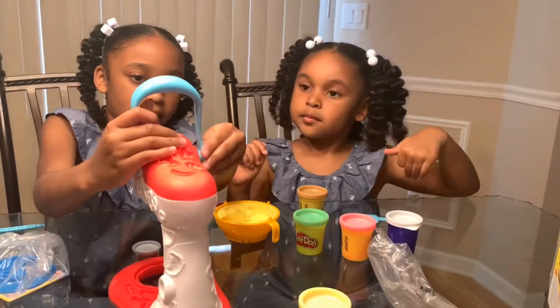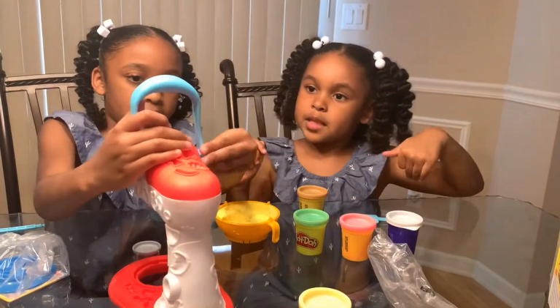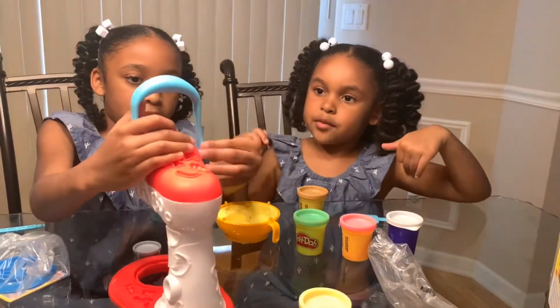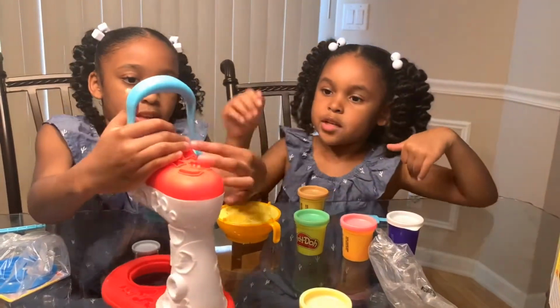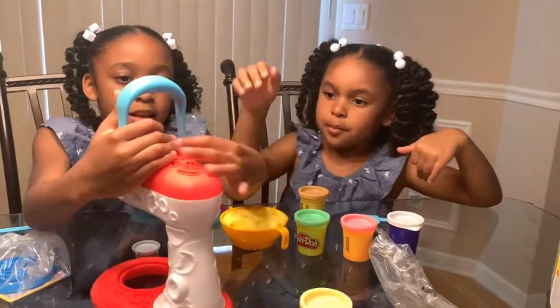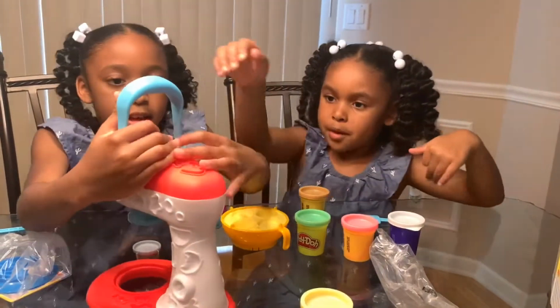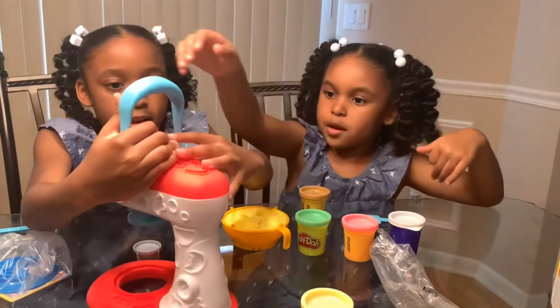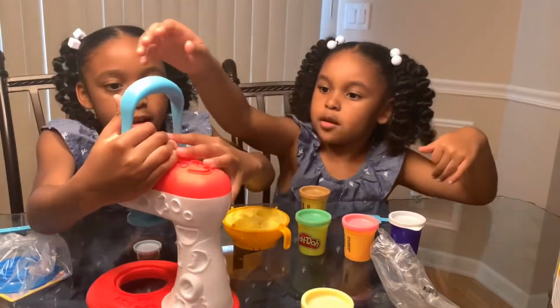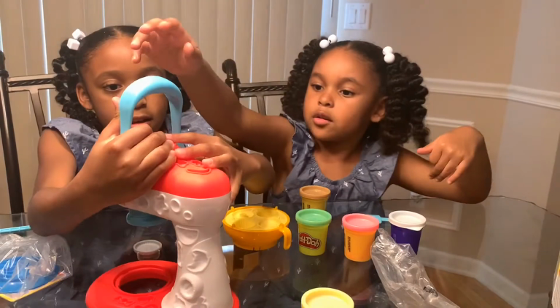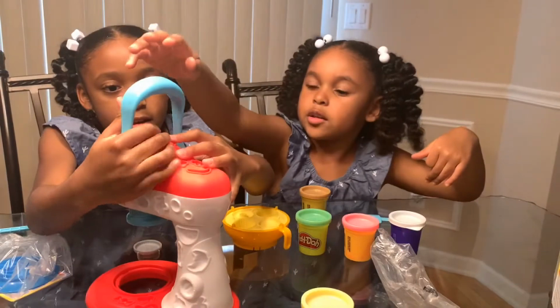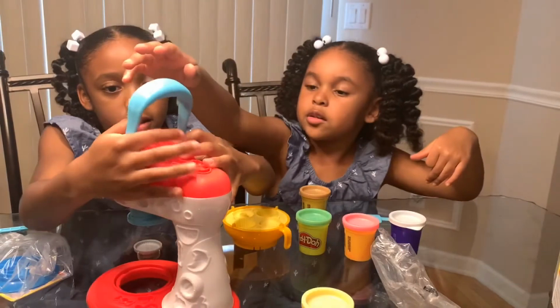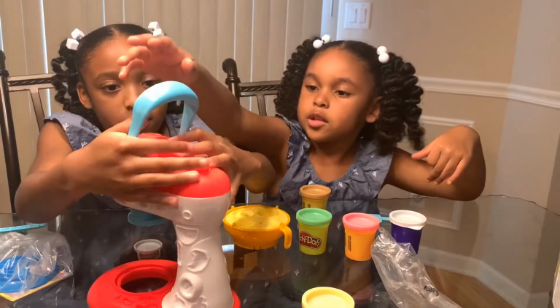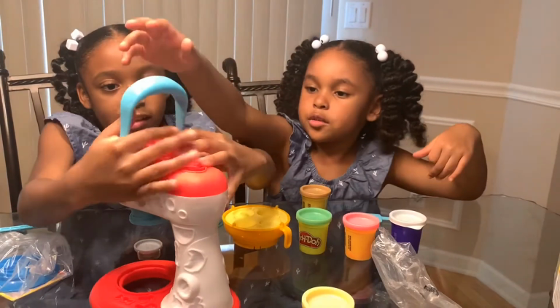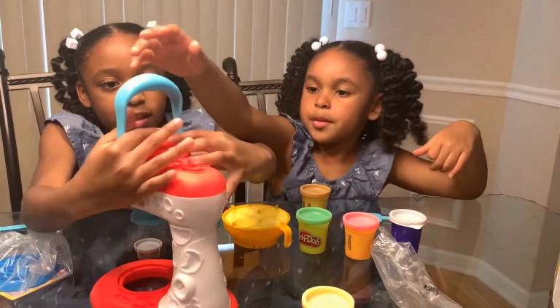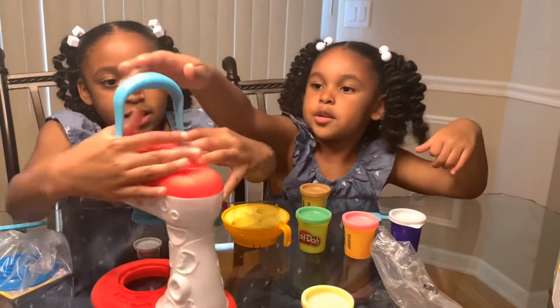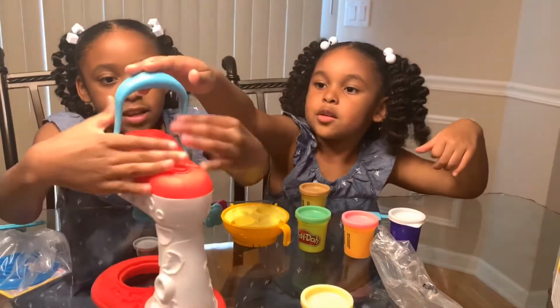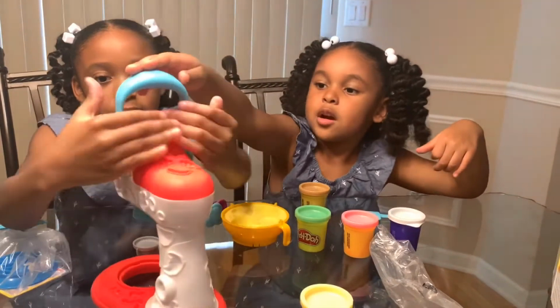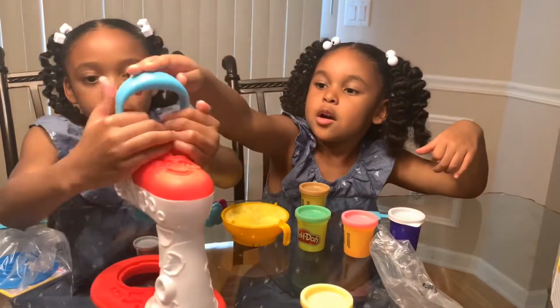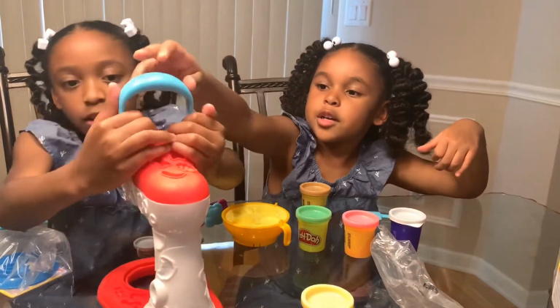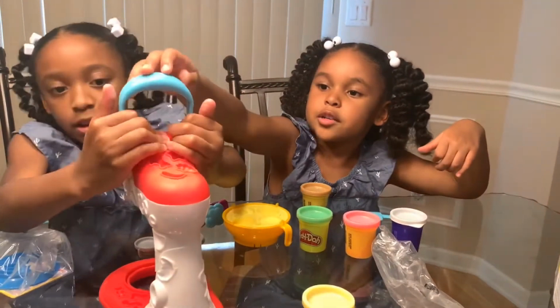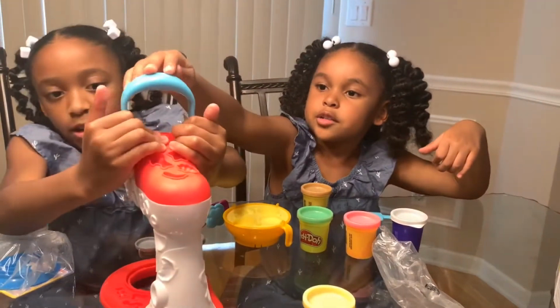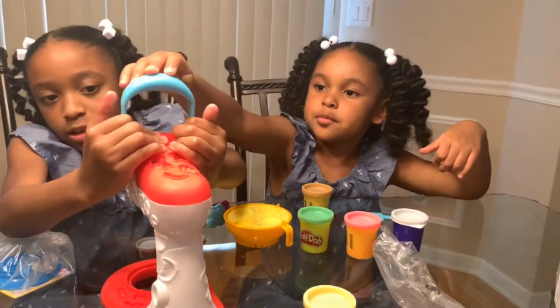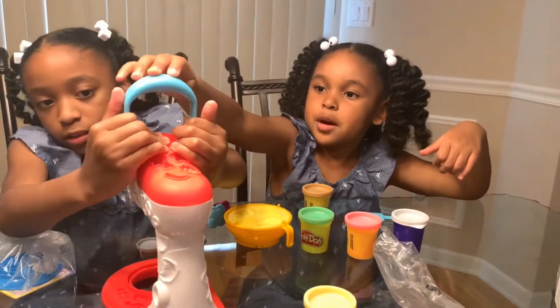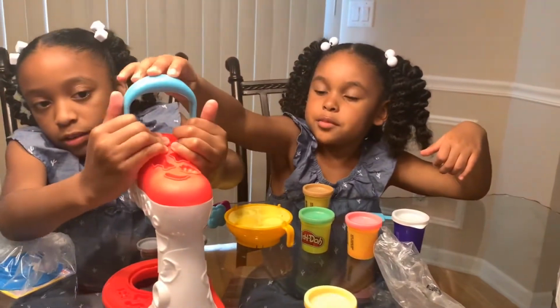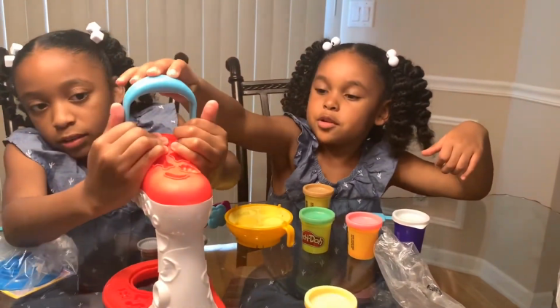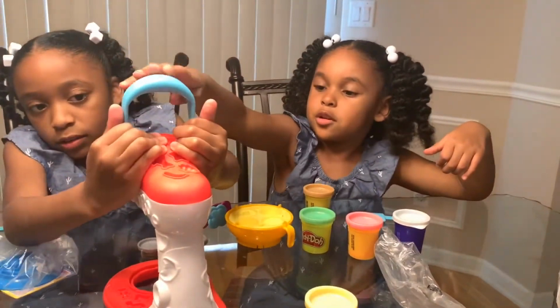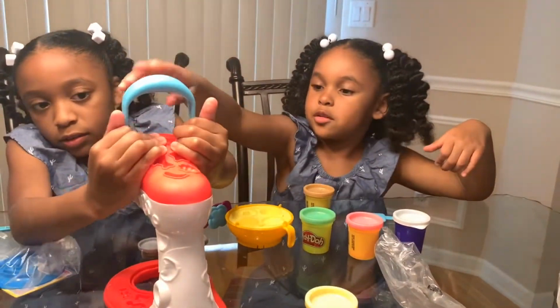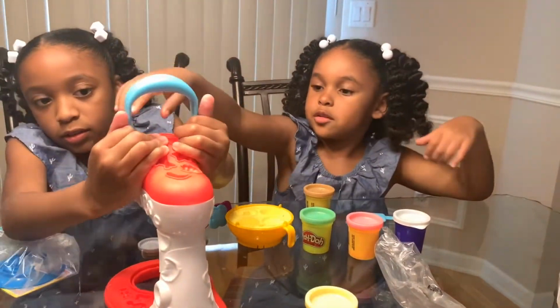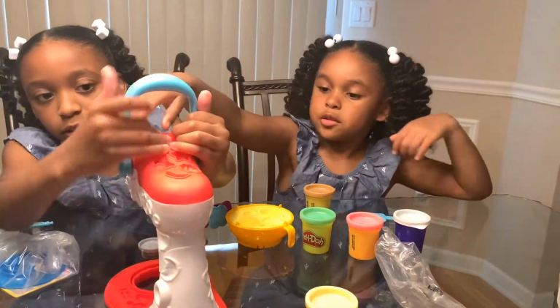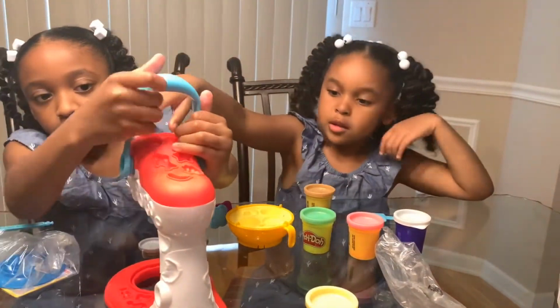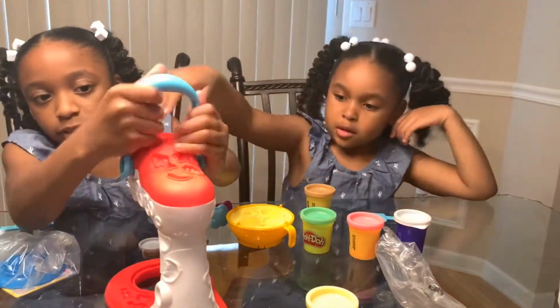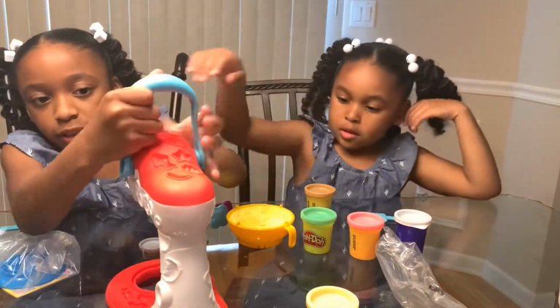Yeah, we need to pop that on, Andy. Okay, good, you popped it on. No, no, no.